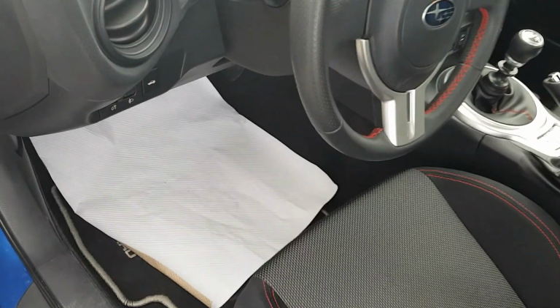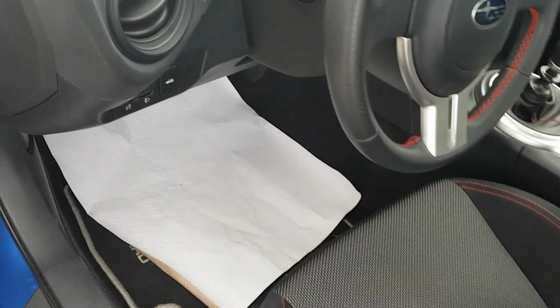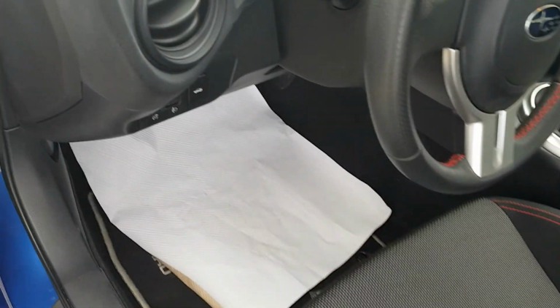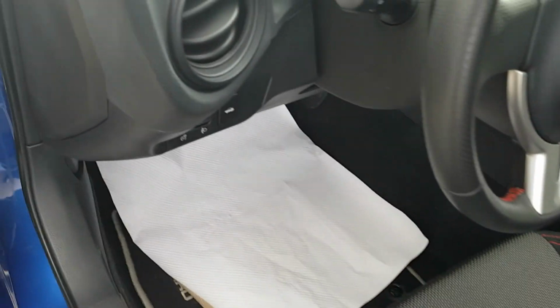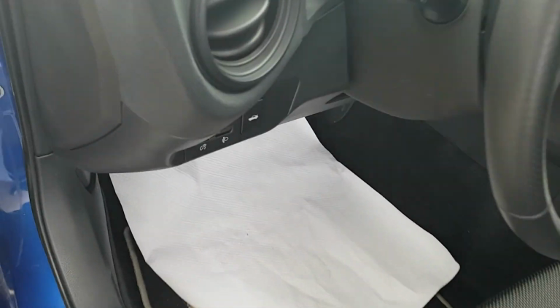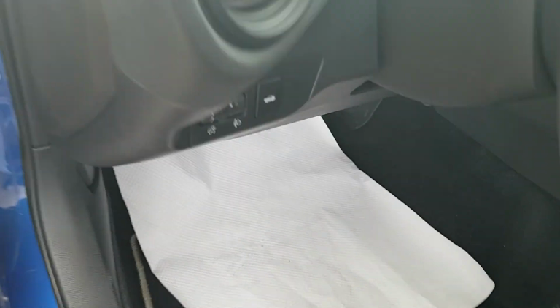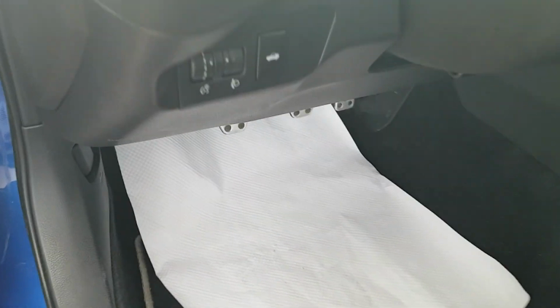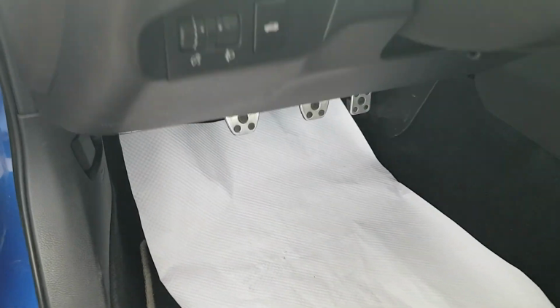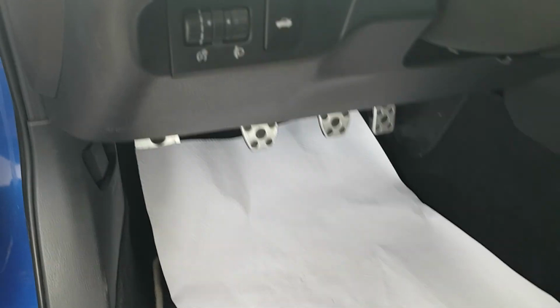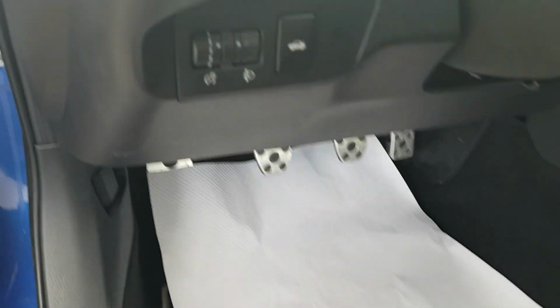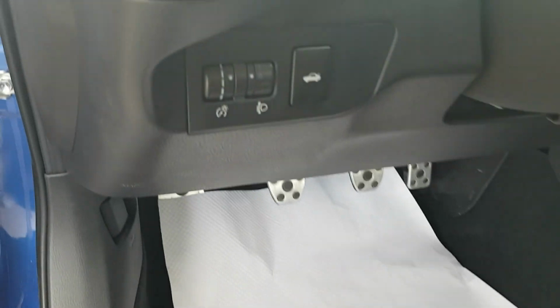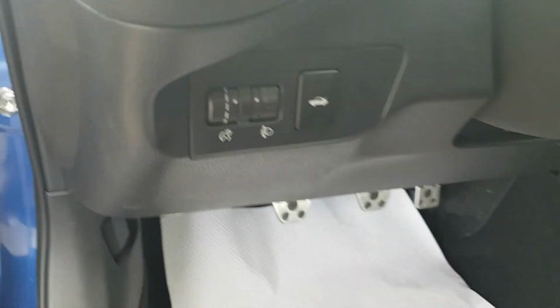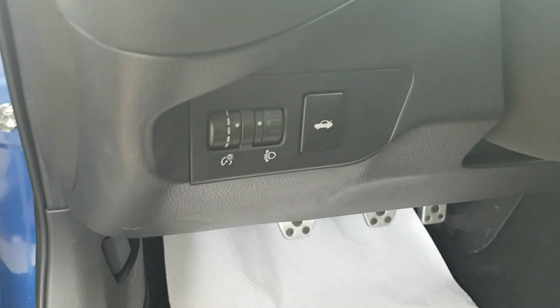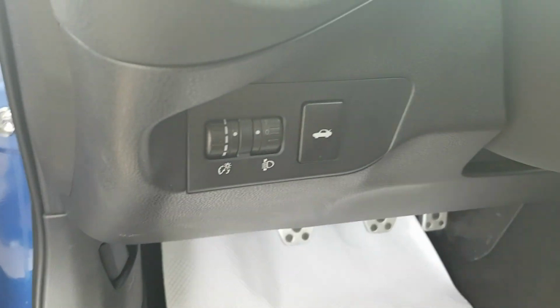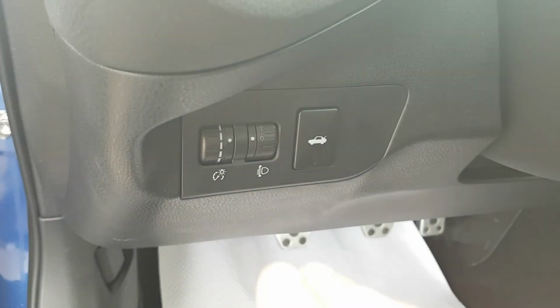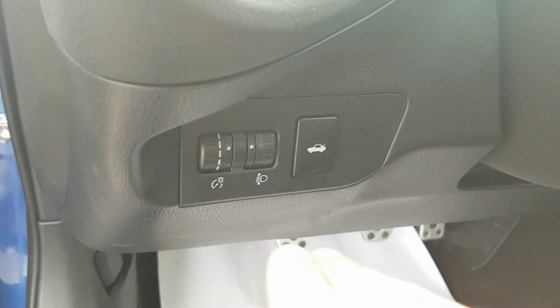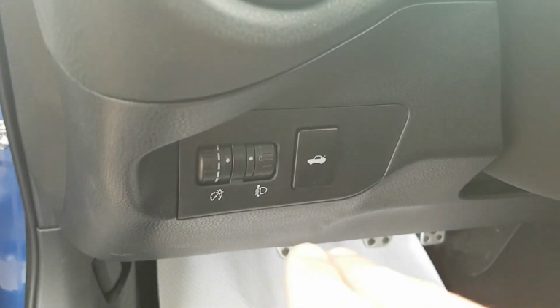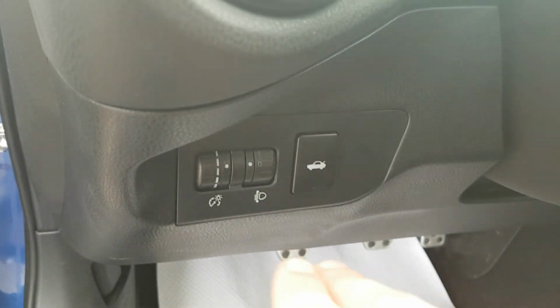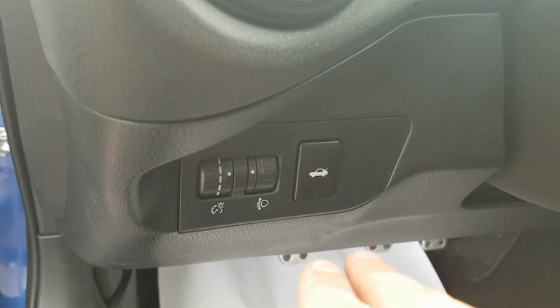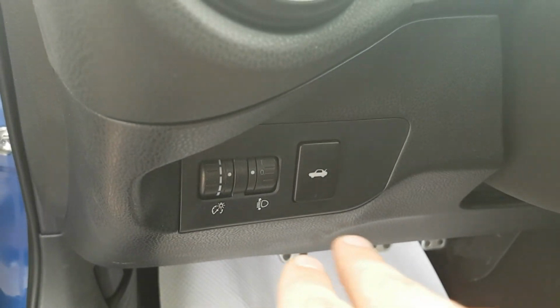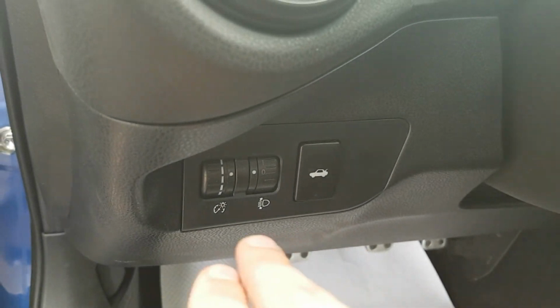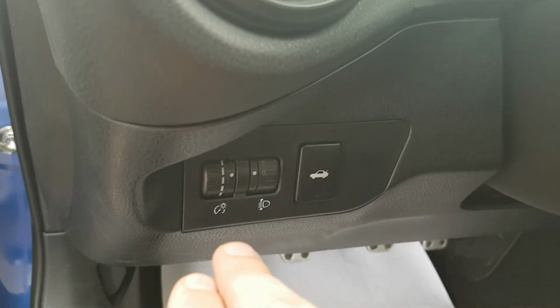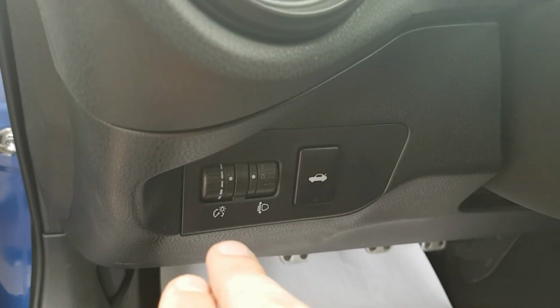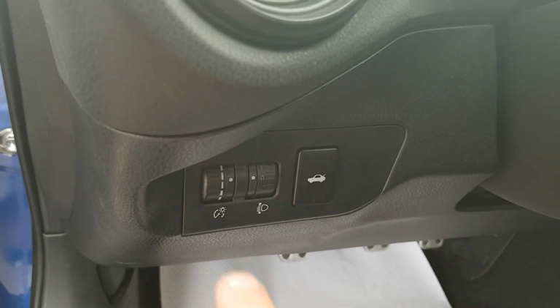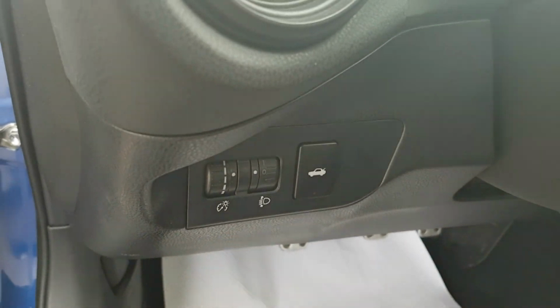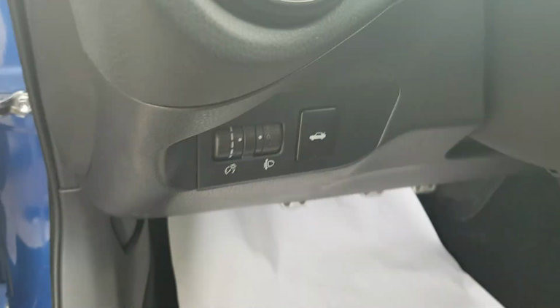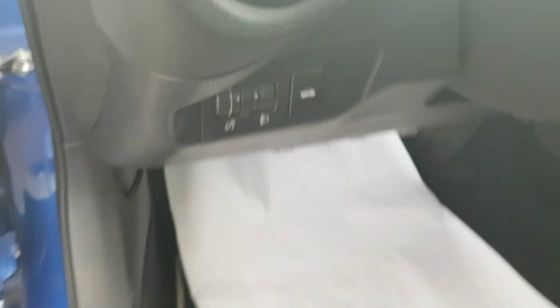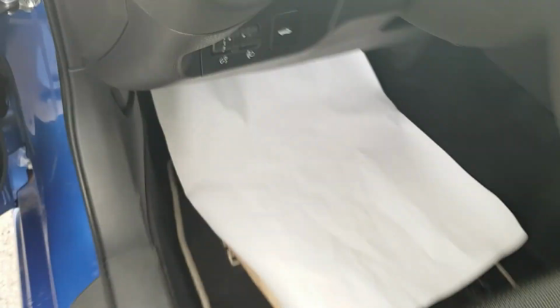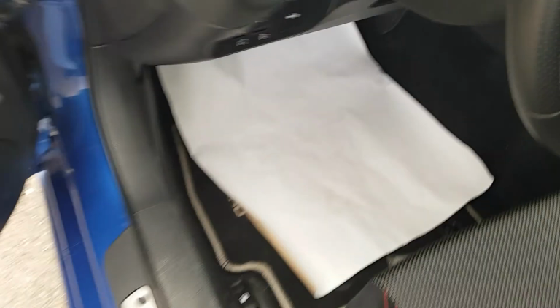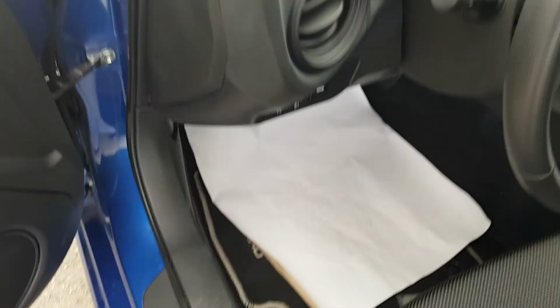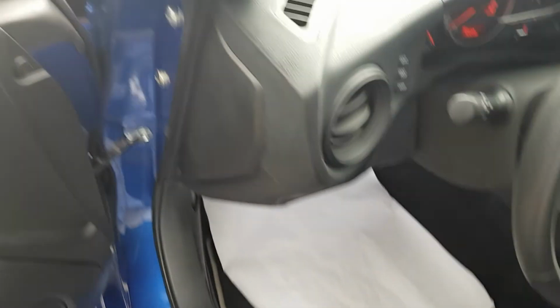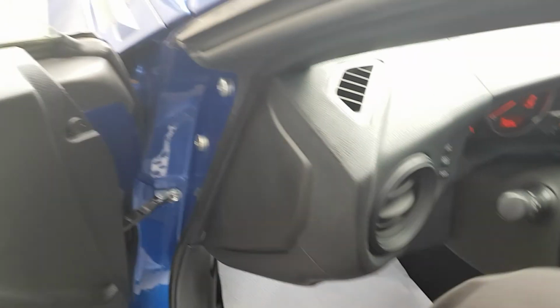On the left side of our steering wheel here you will see we have our trunk pop as well as our headlight and daytime running light options.